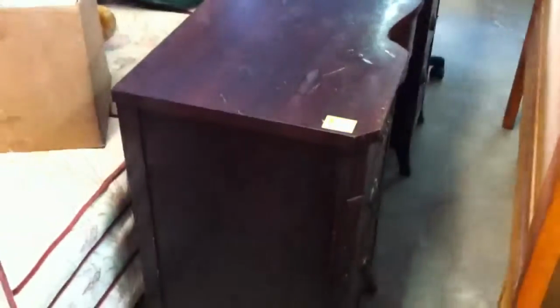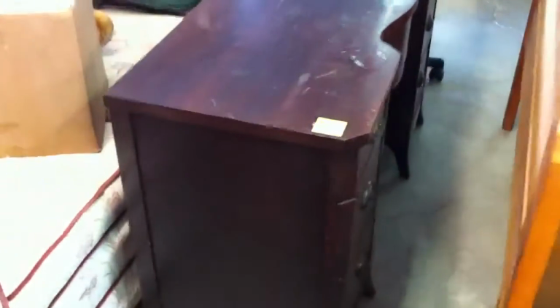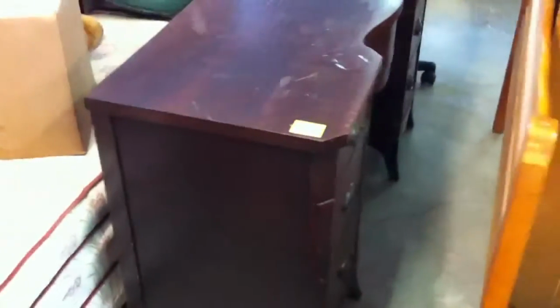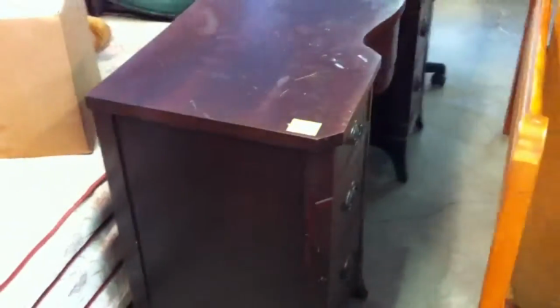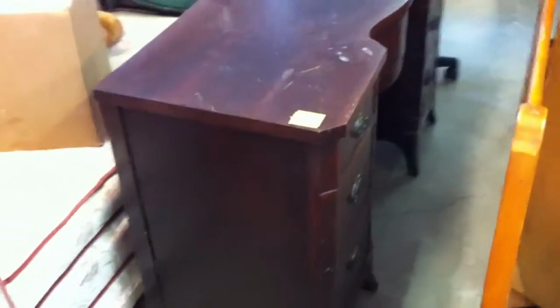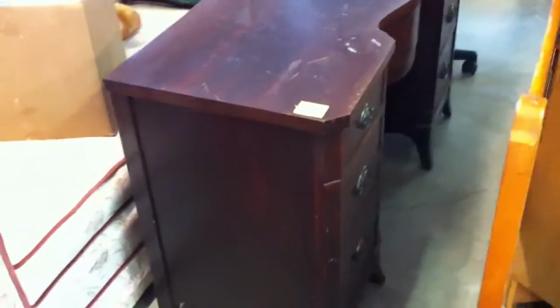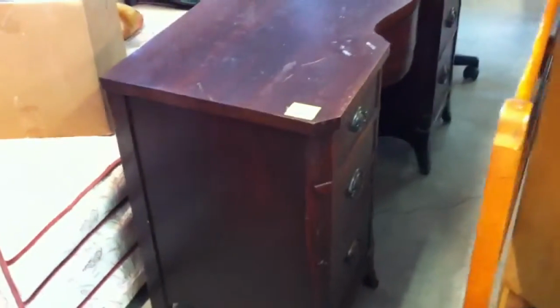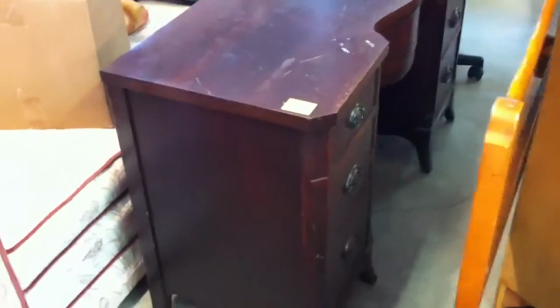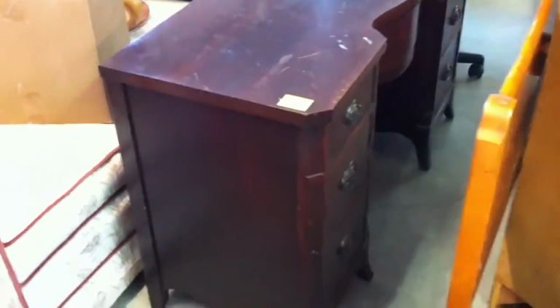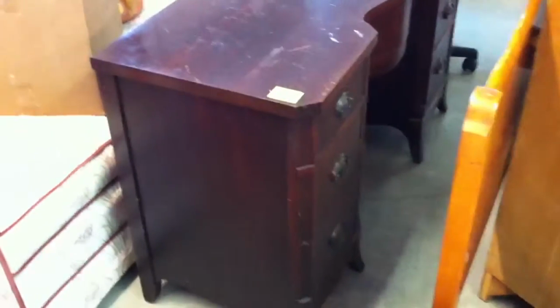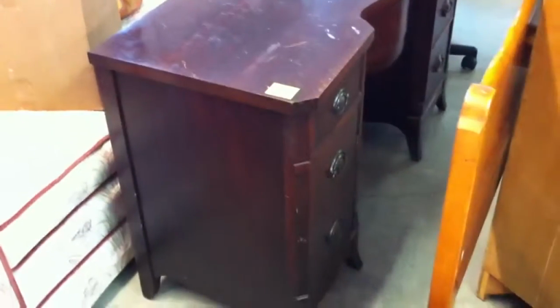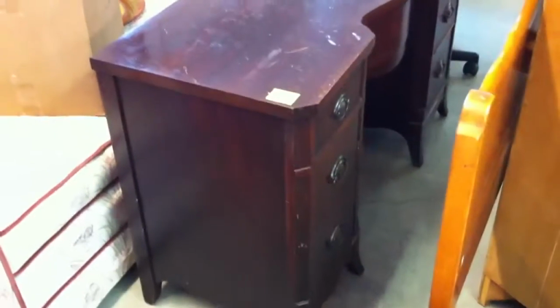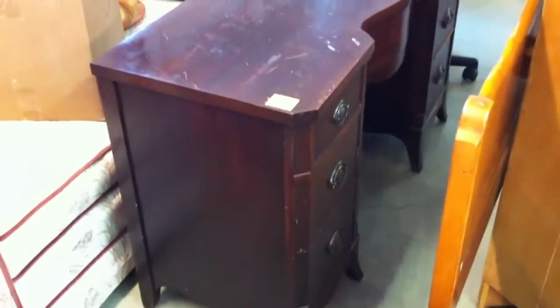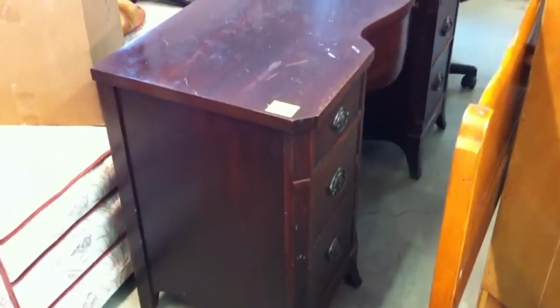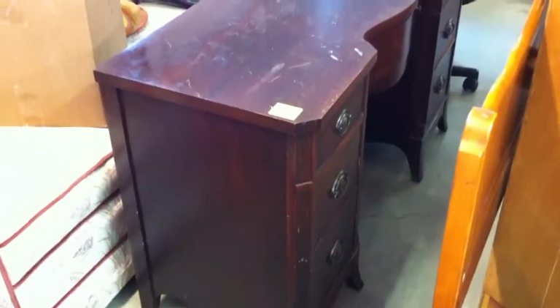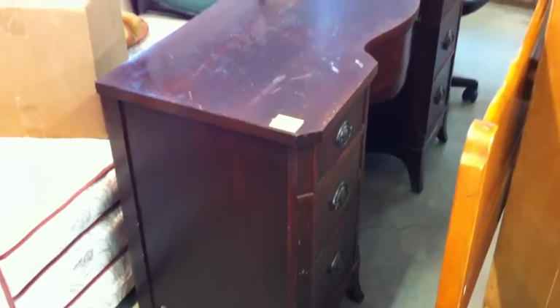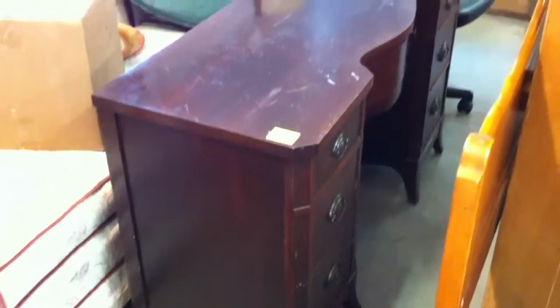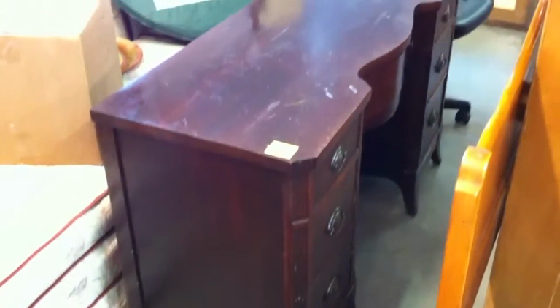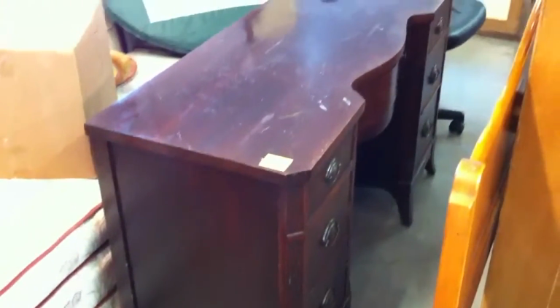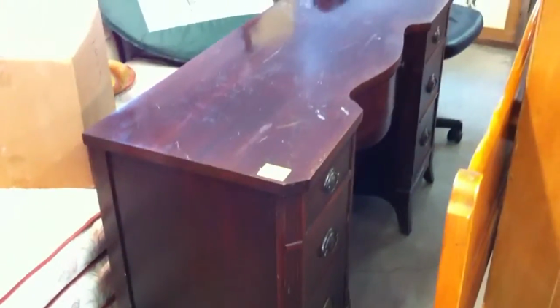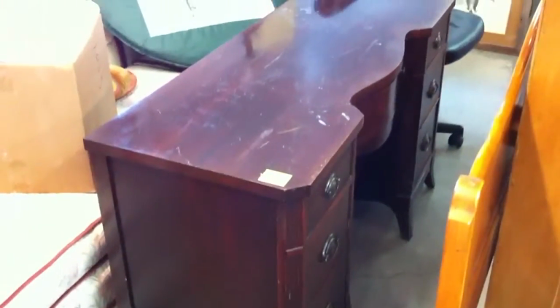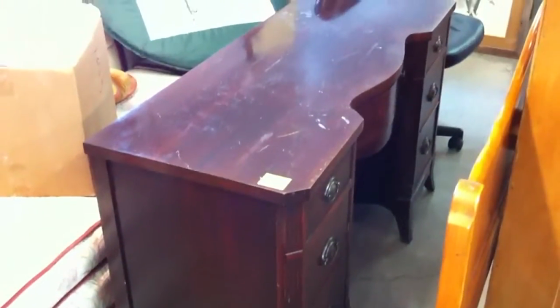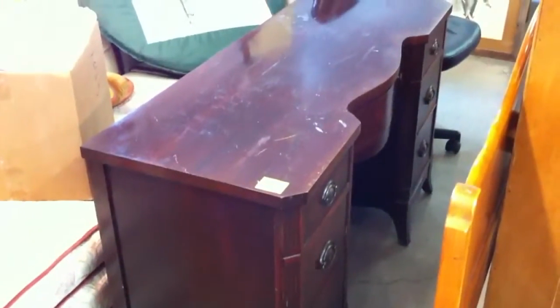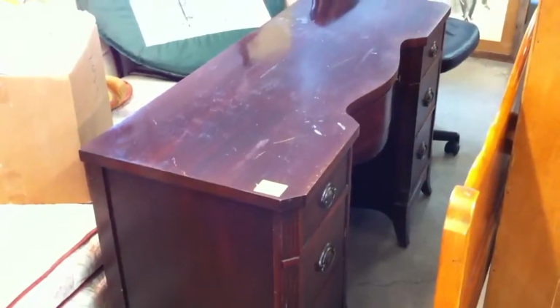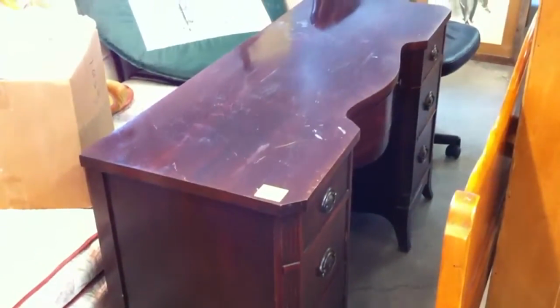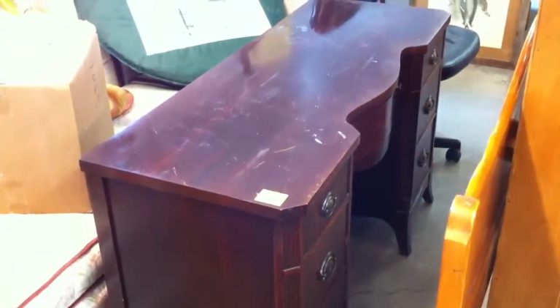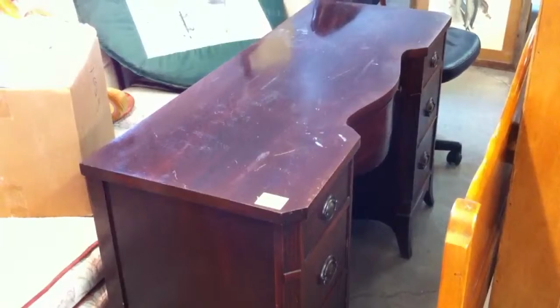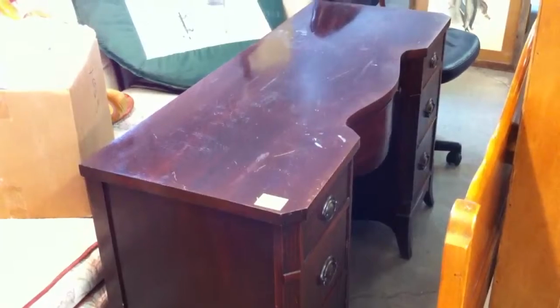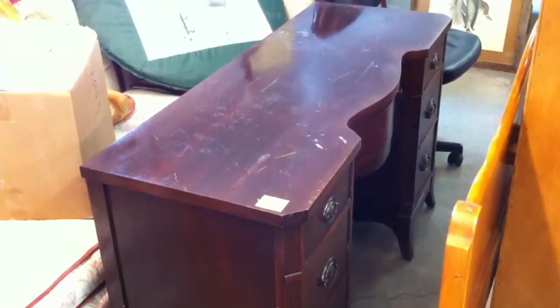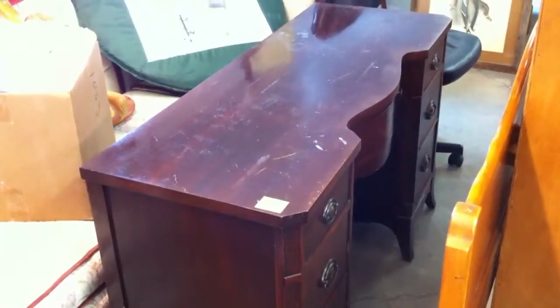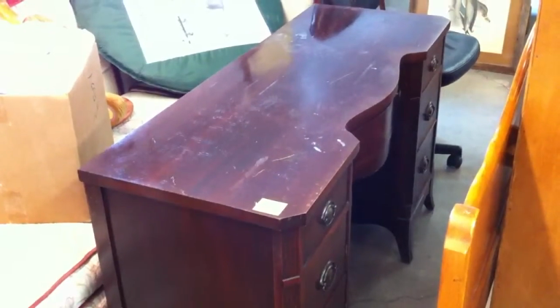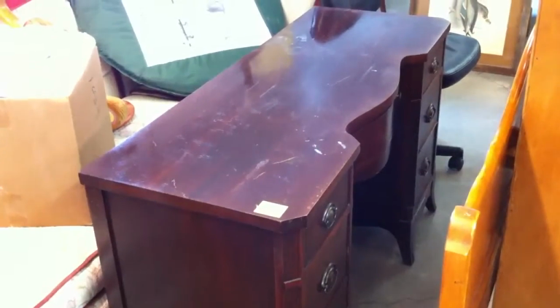We've got a vintage maple — I'm sorry, that's a mahogany knee-hole desk.